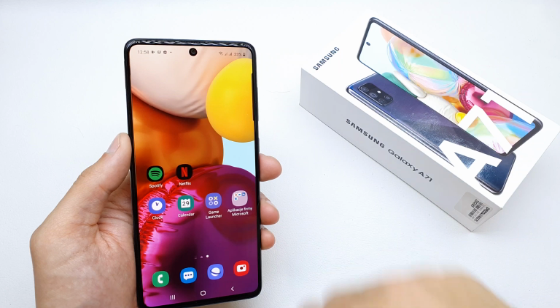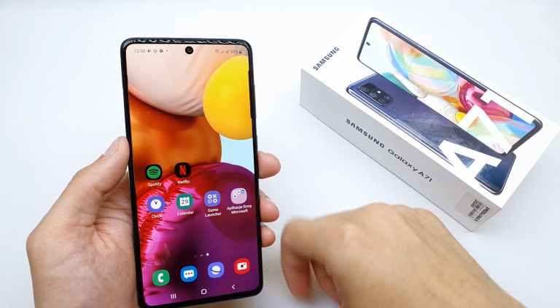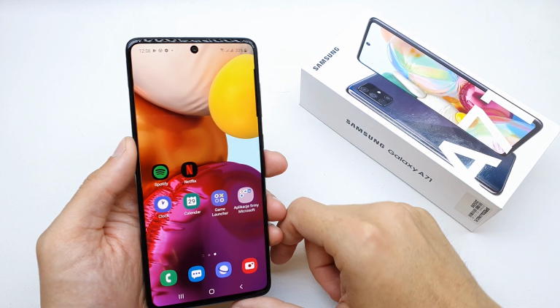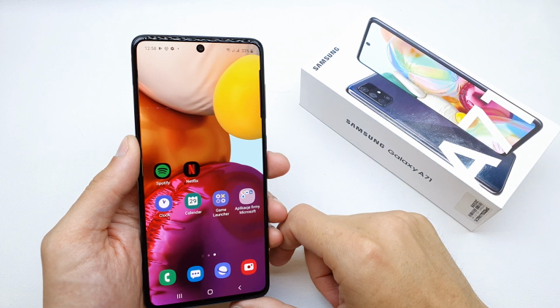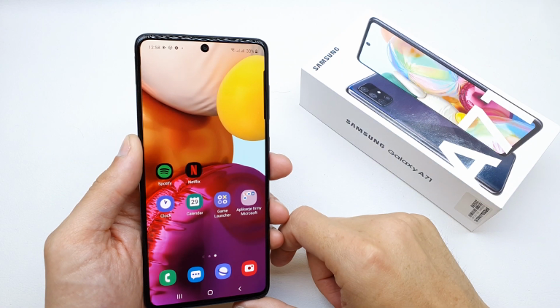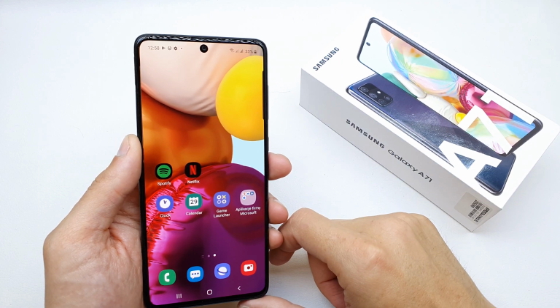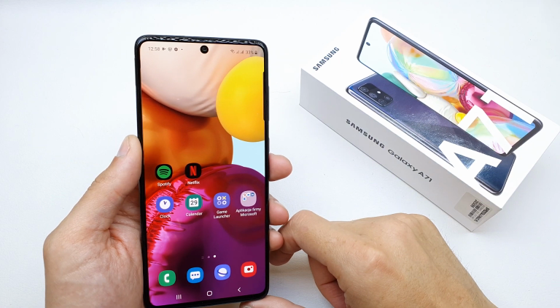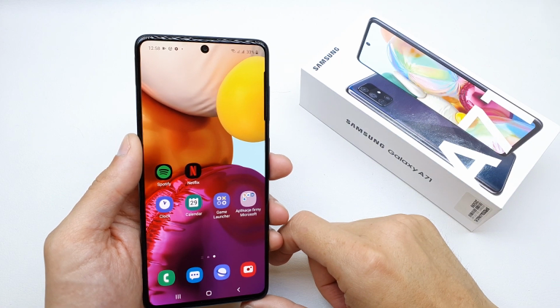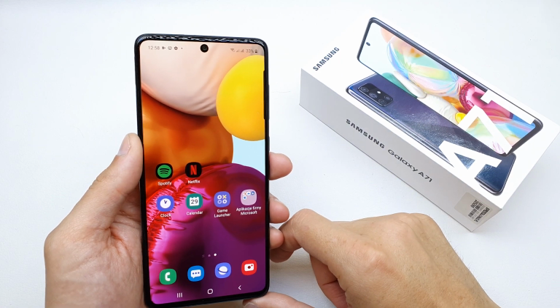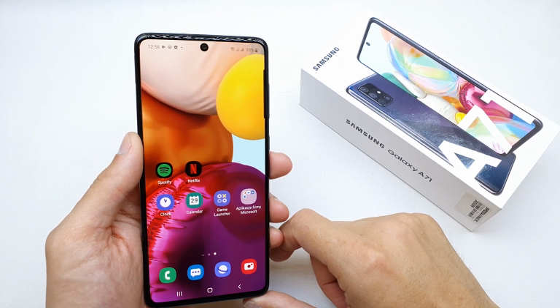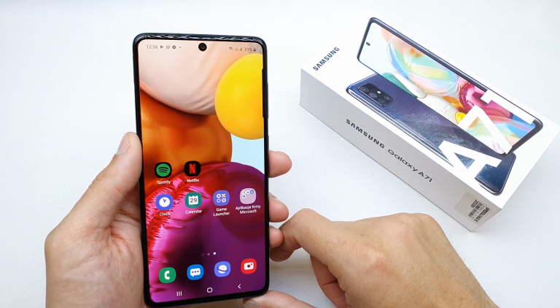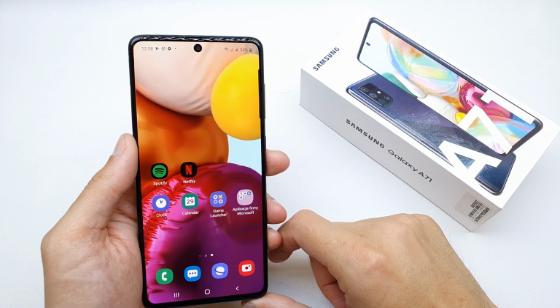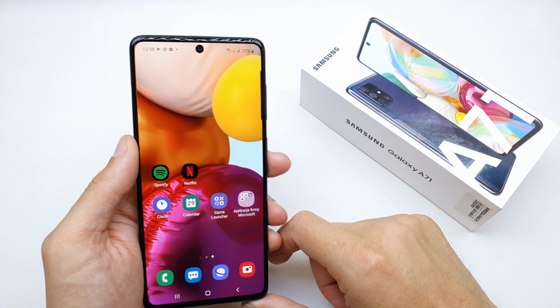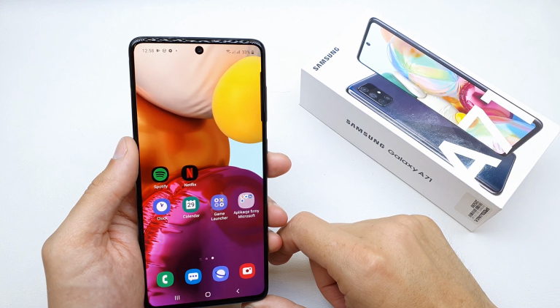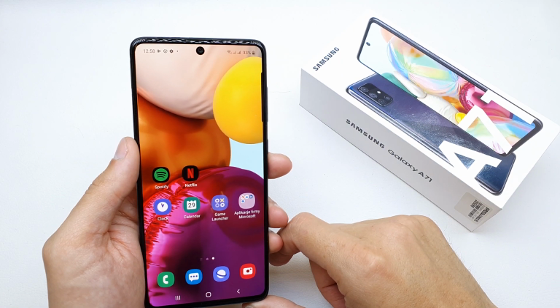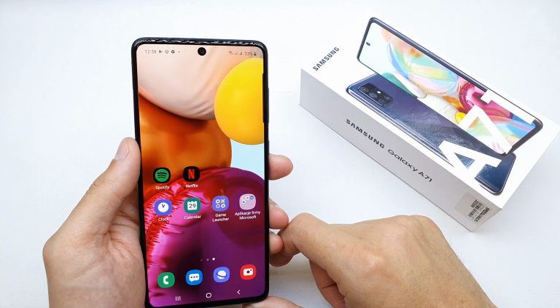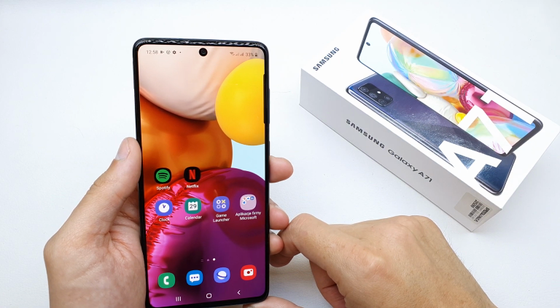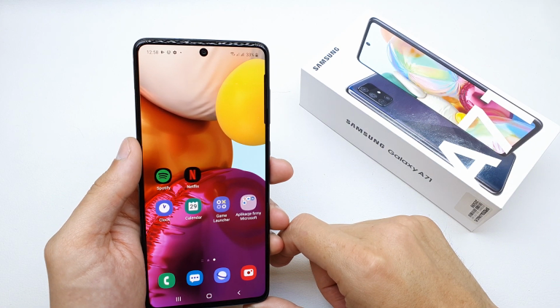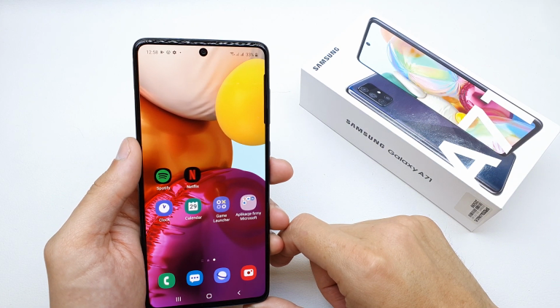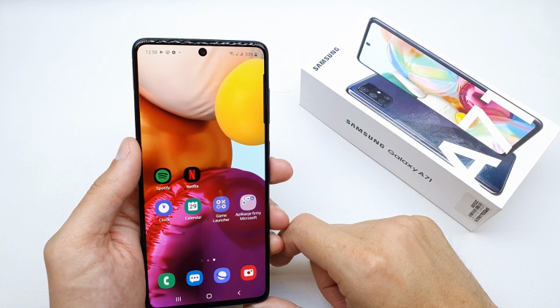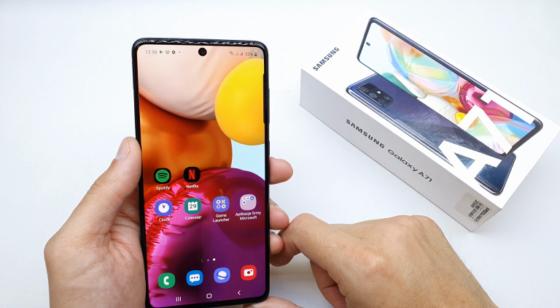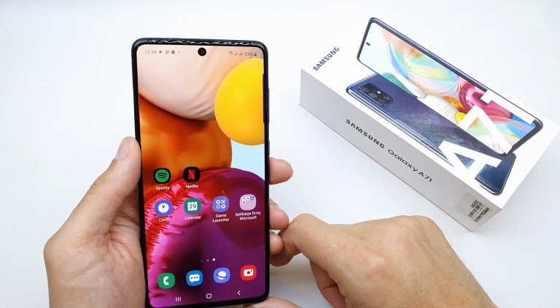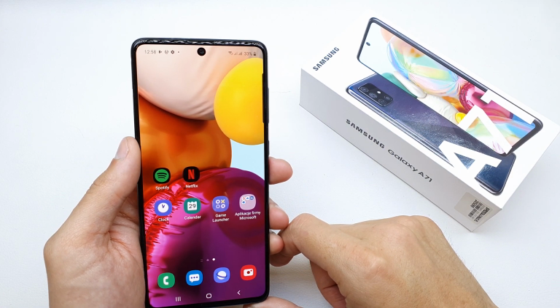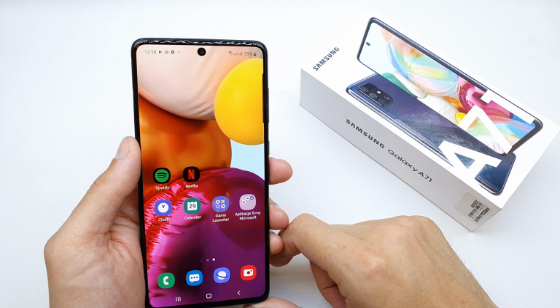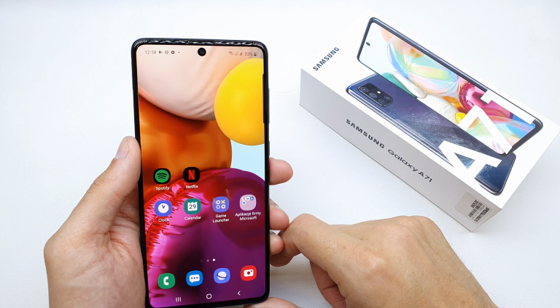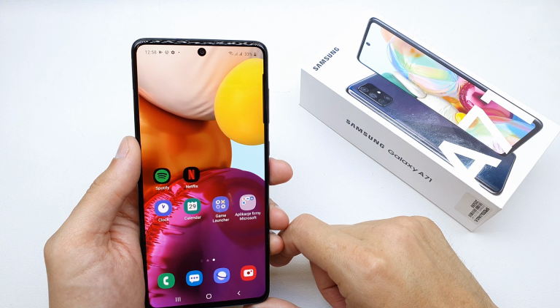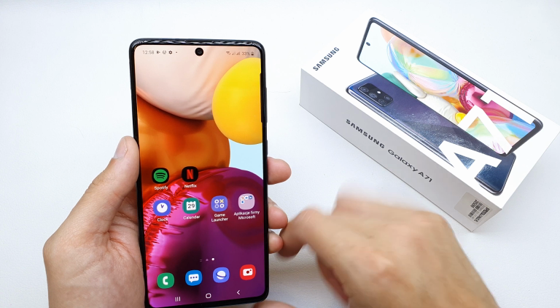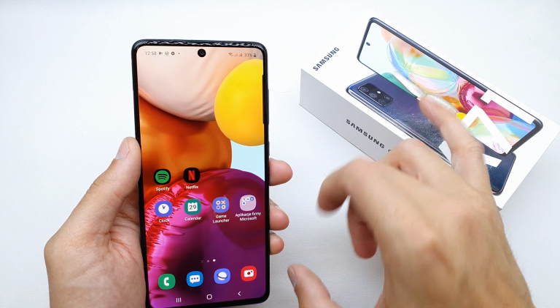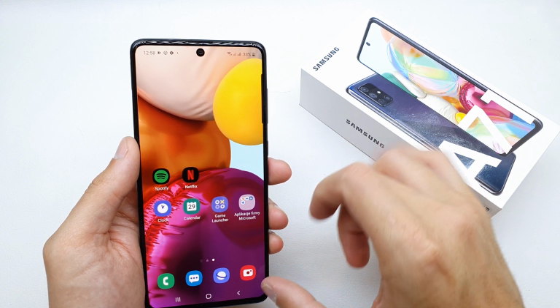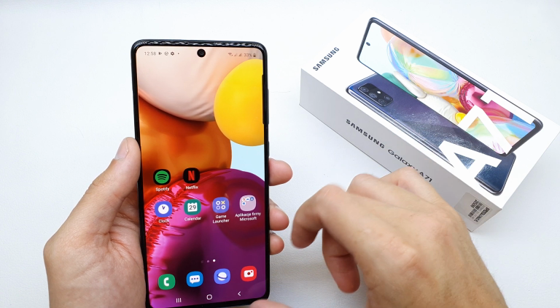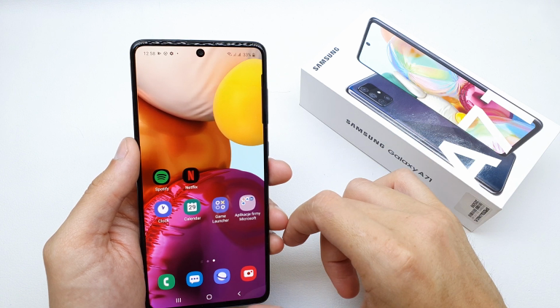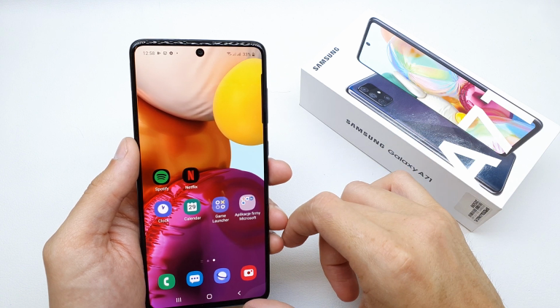Hi, welcome back on the What Yourself channel. Today I'm going to show you how to enable the OEM unlock in your Samsung A71.